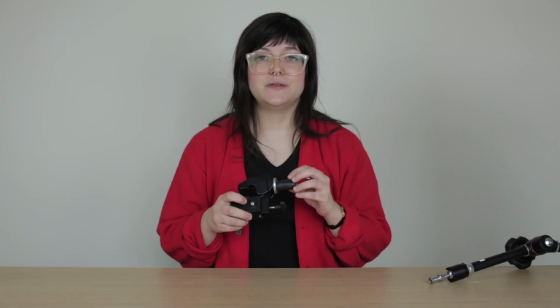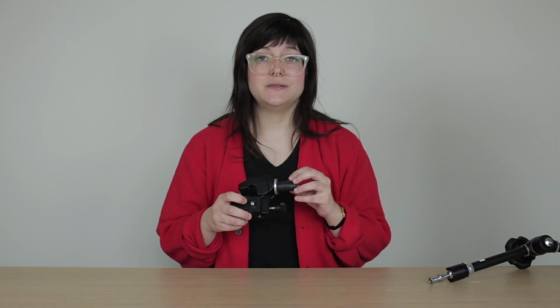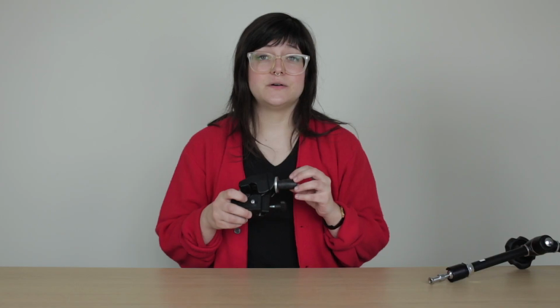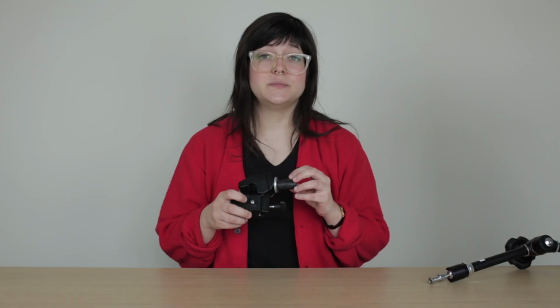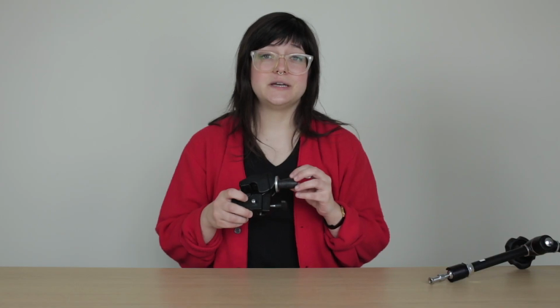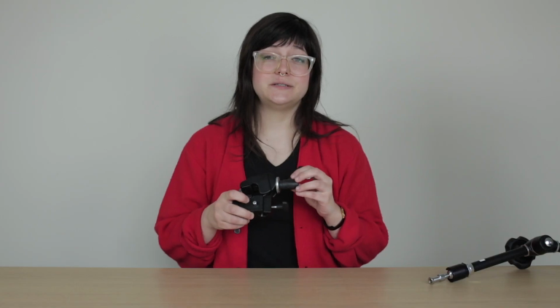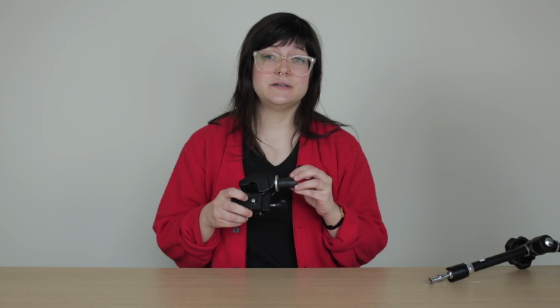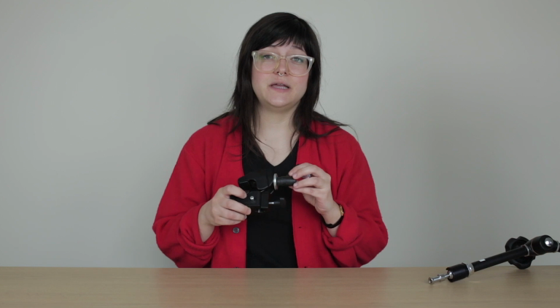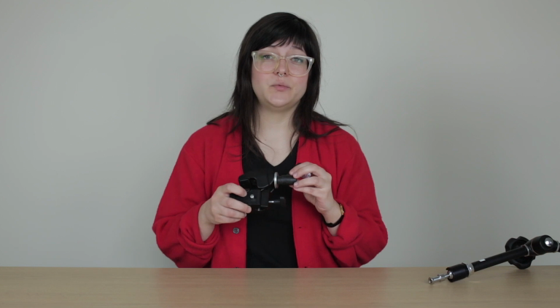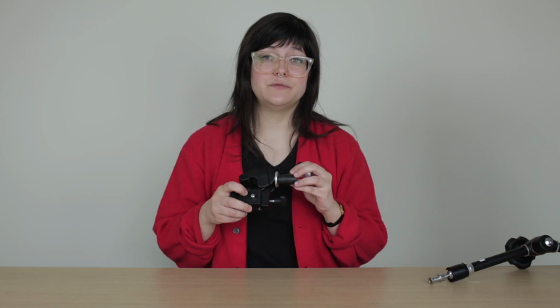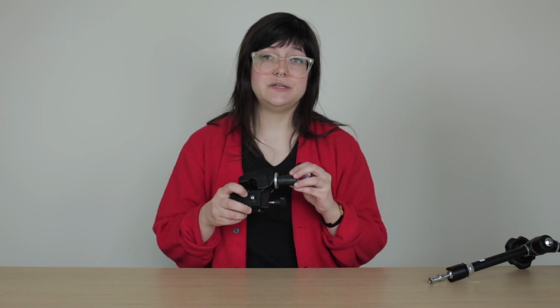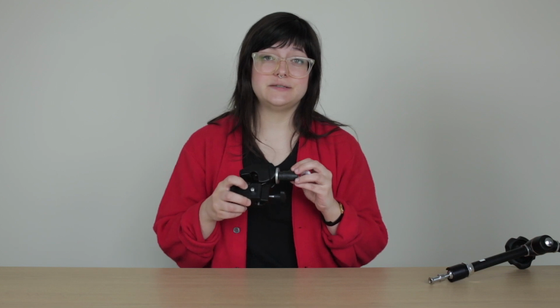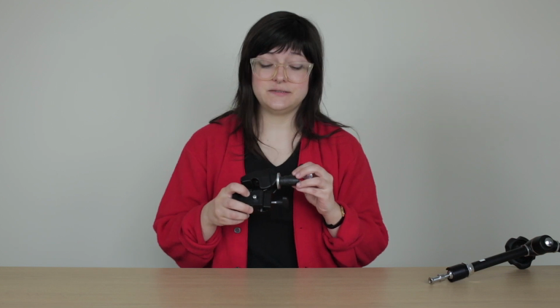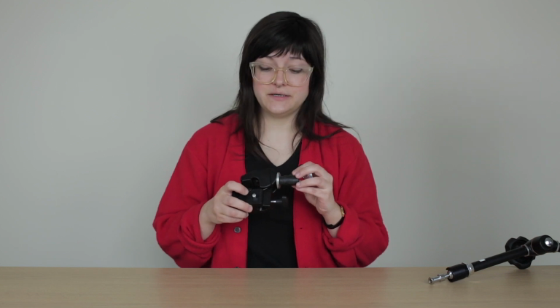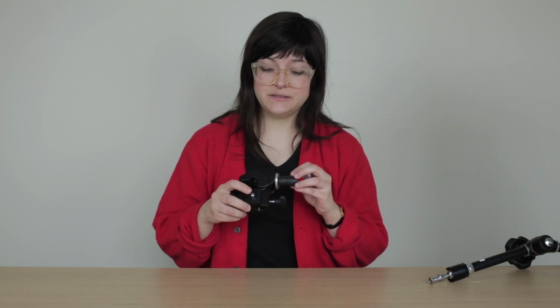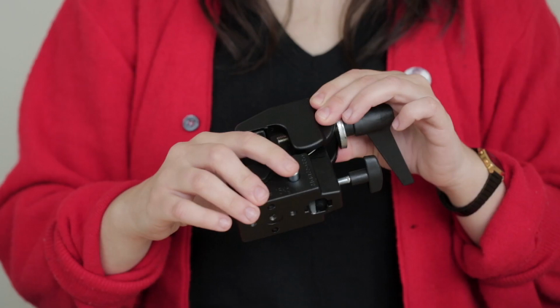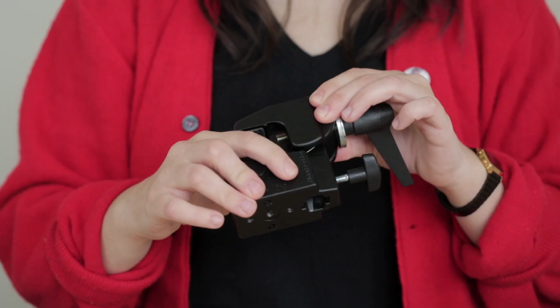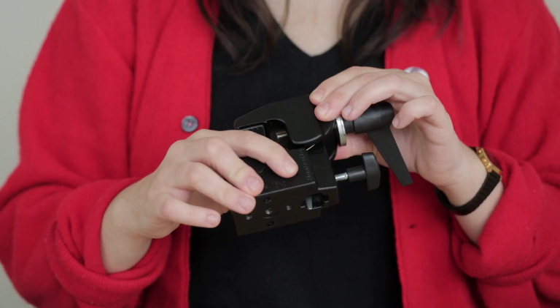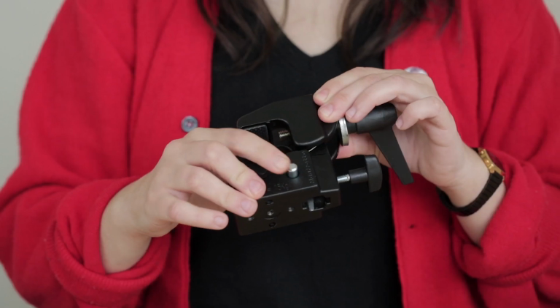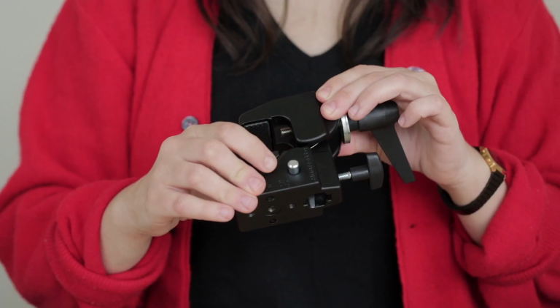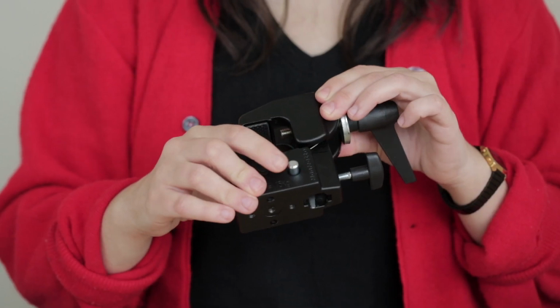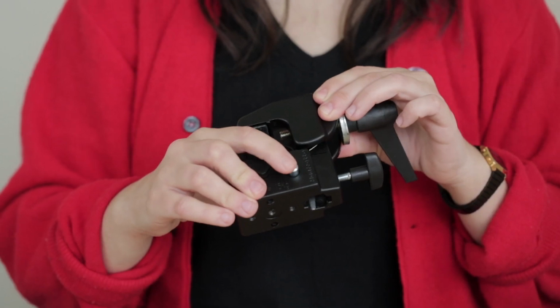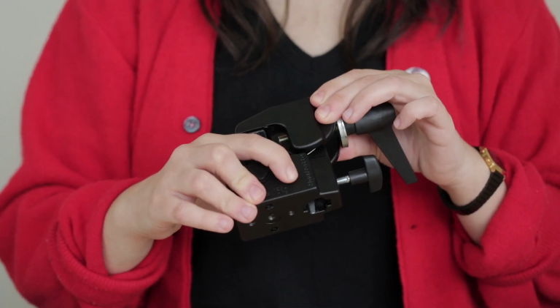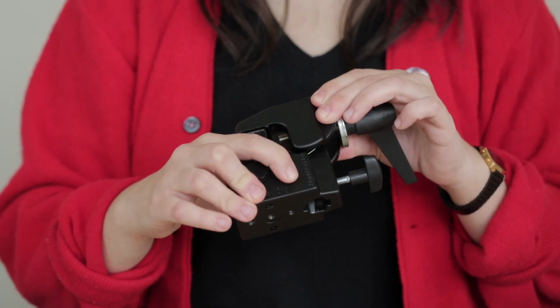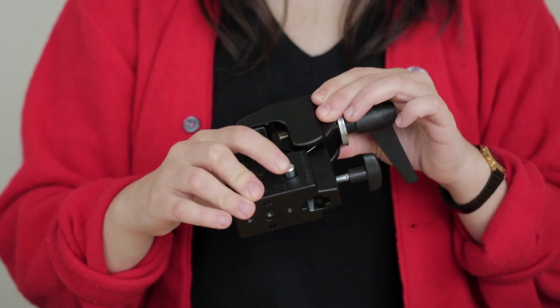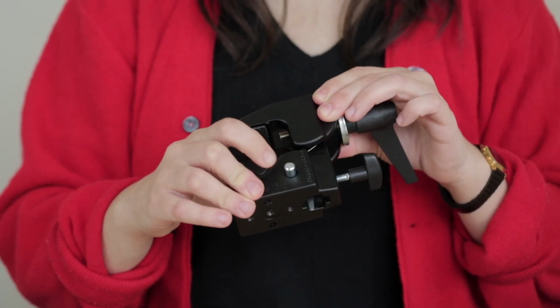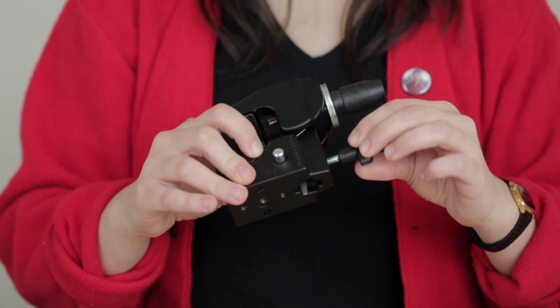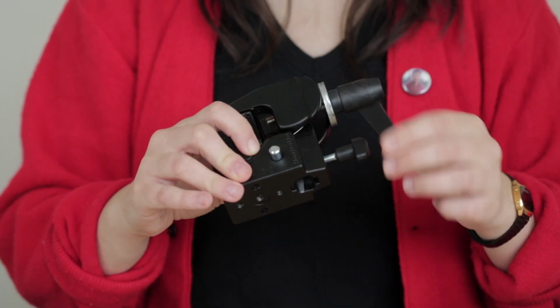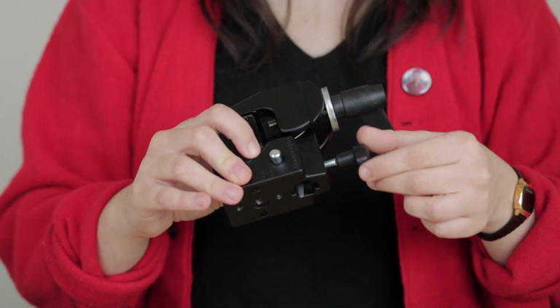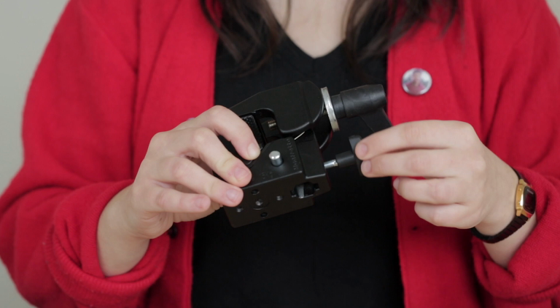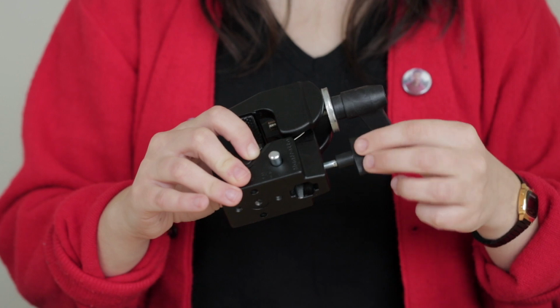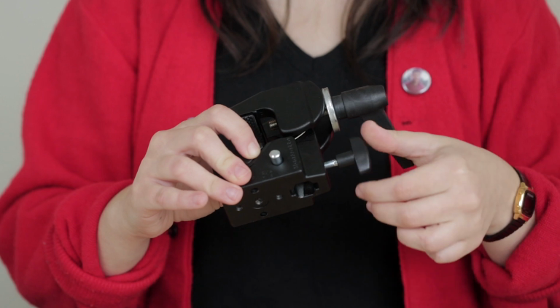The arm attaches to the clamp when you release this stud. To secure it, tighten this handle.